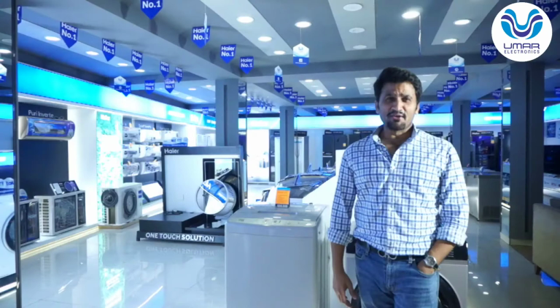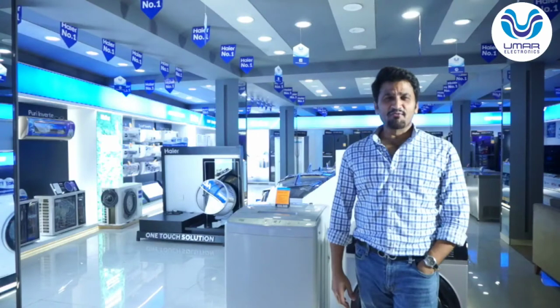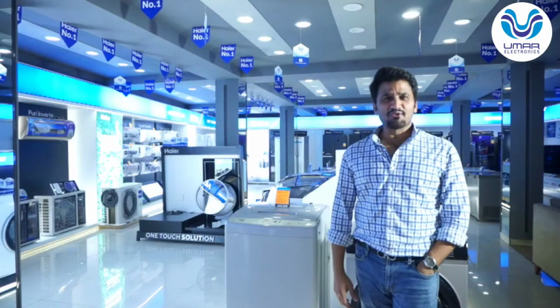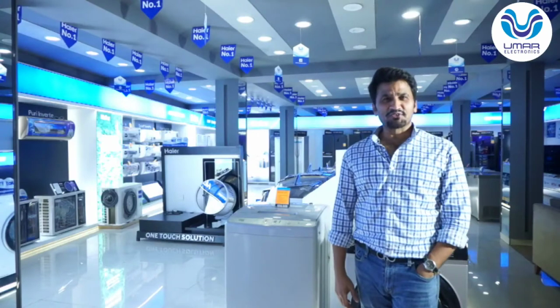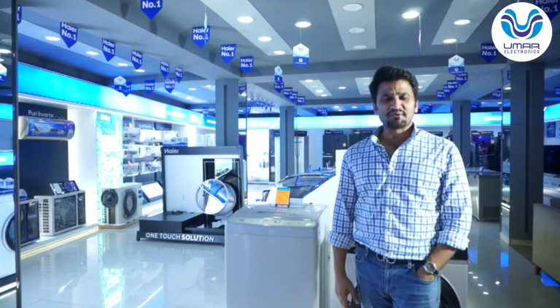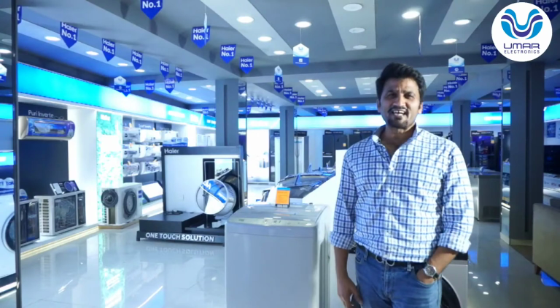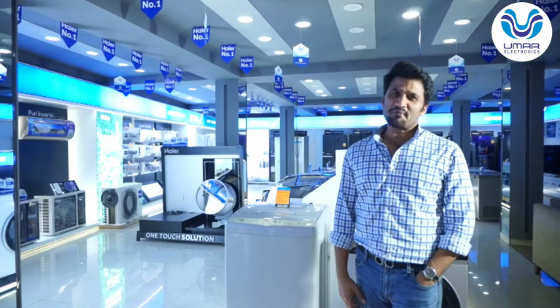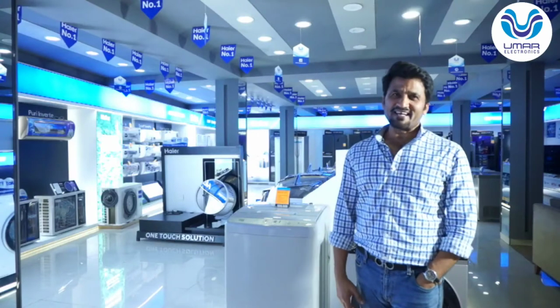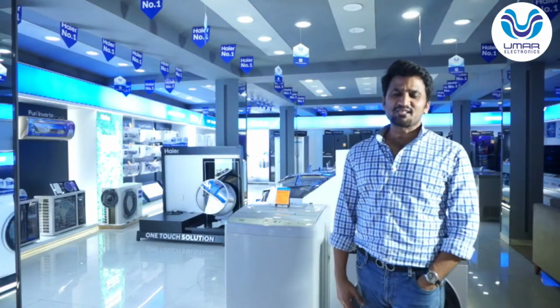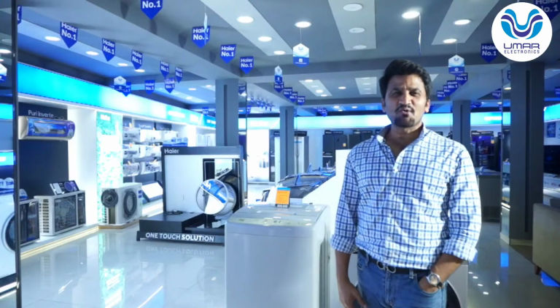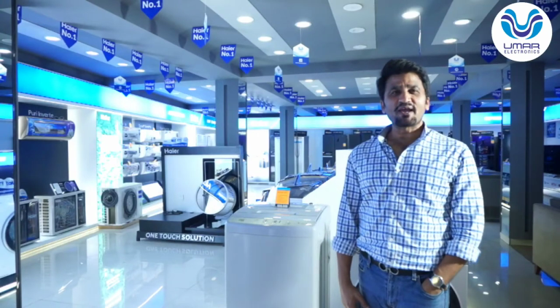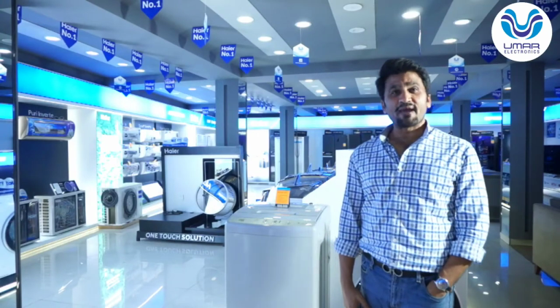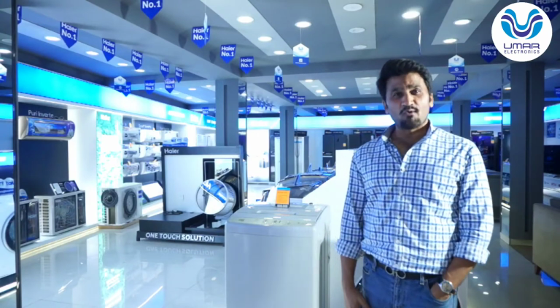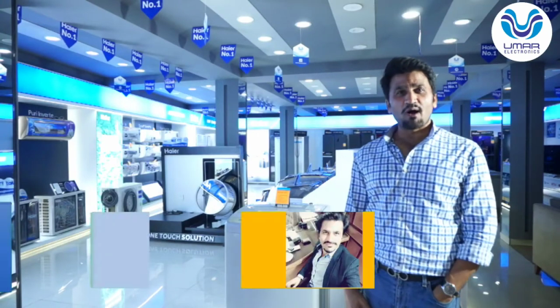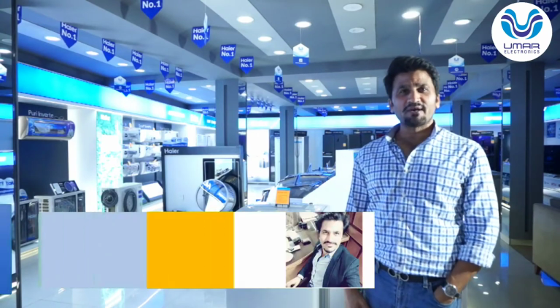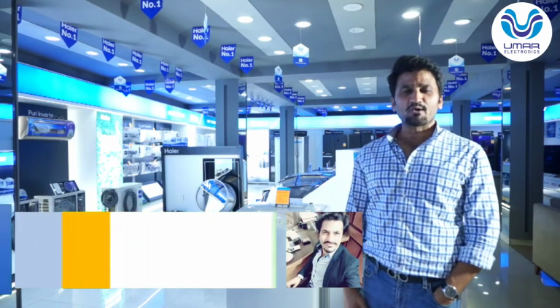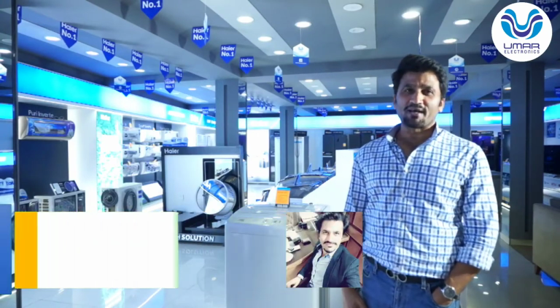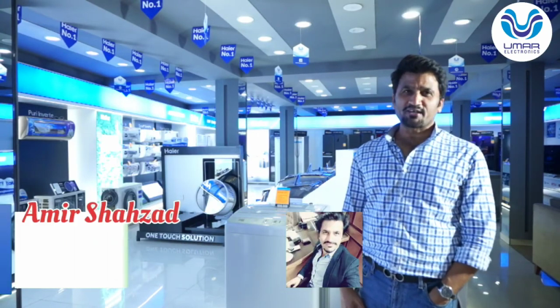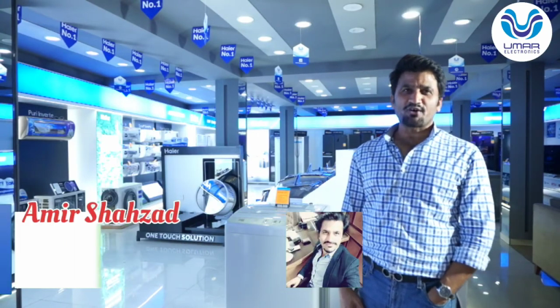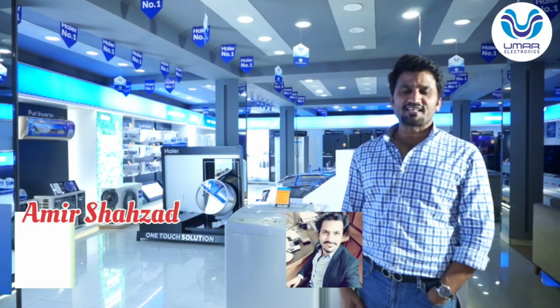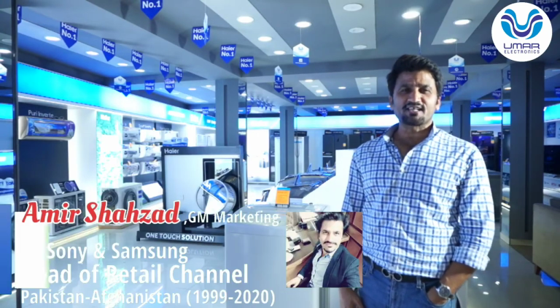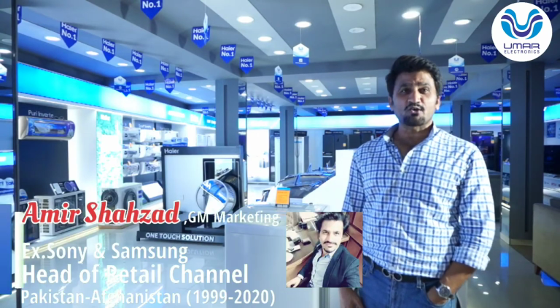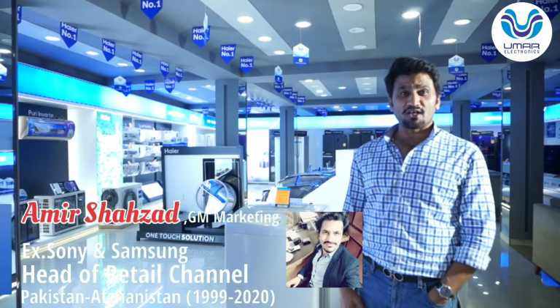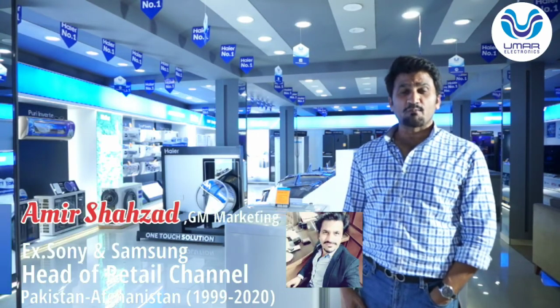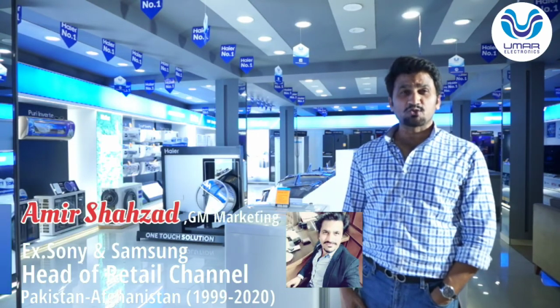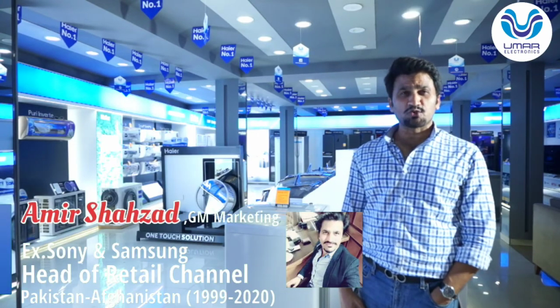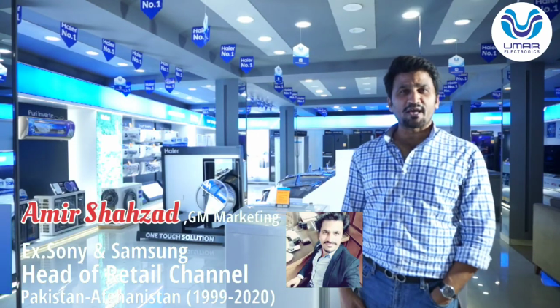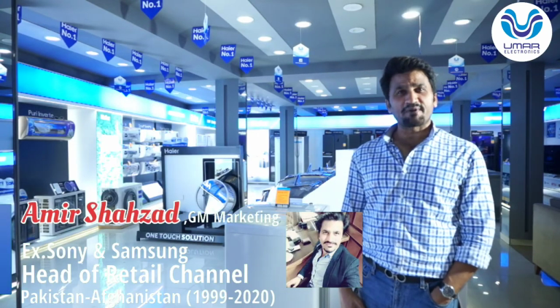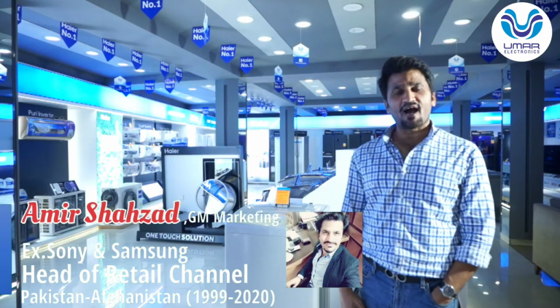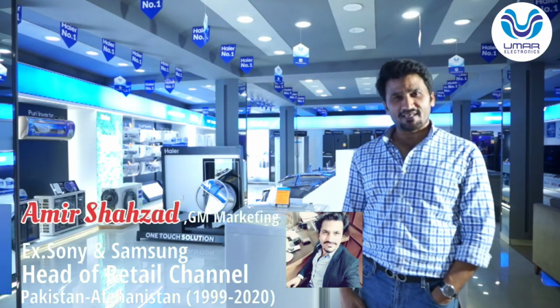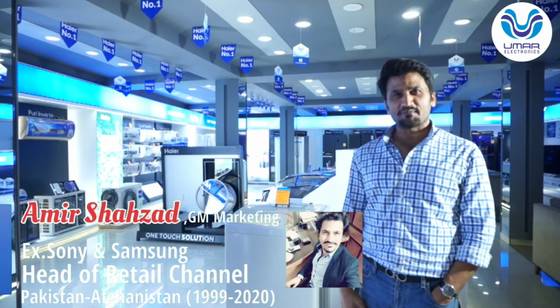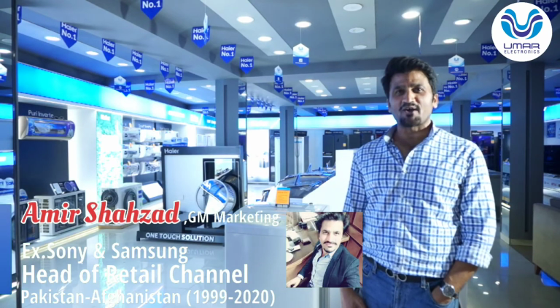Welcome viewers. Today we are going to review the product.